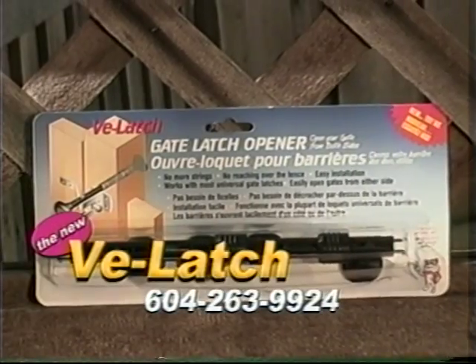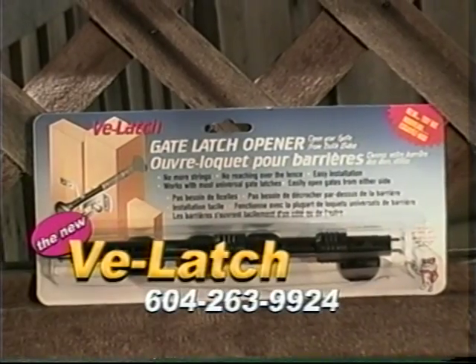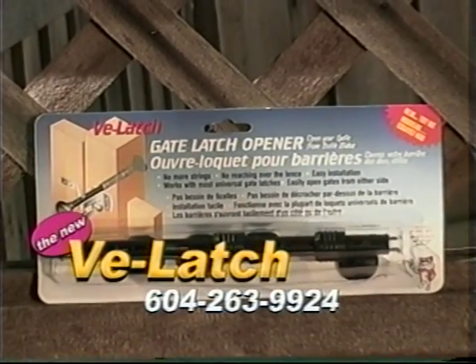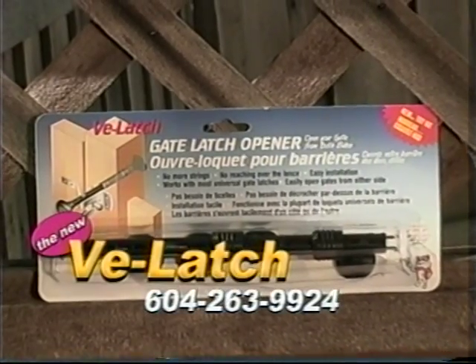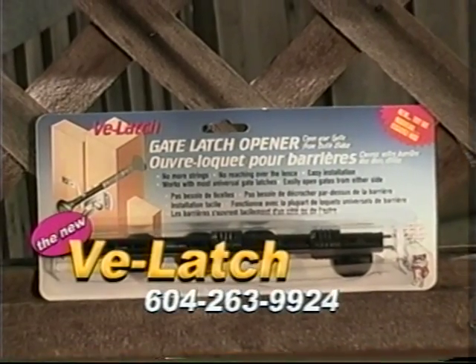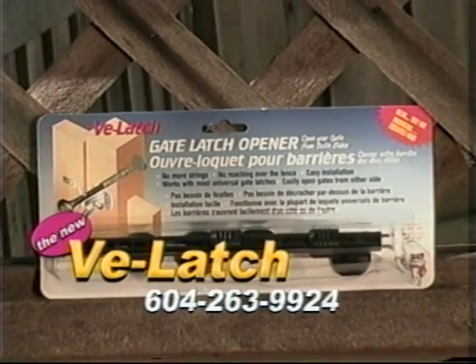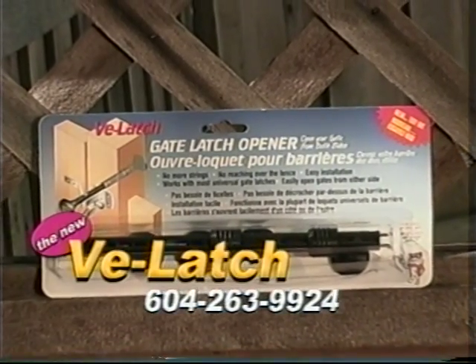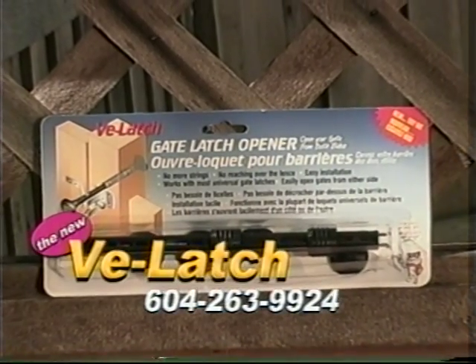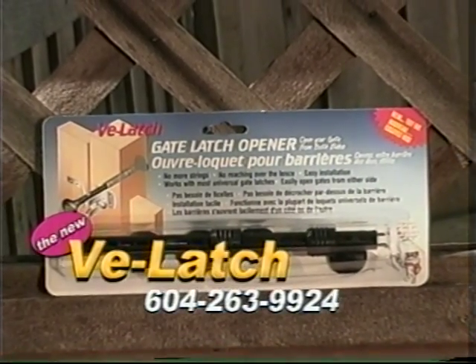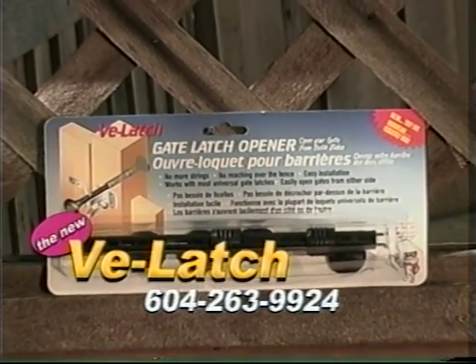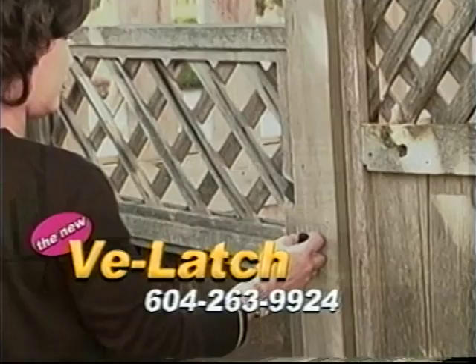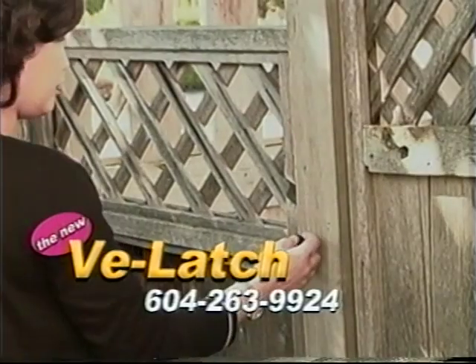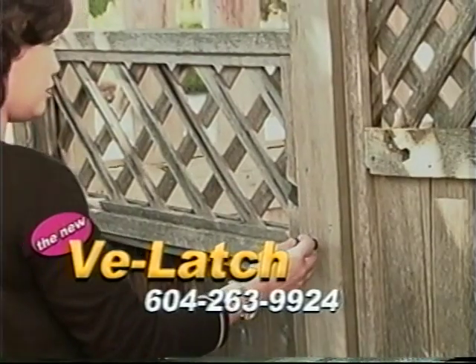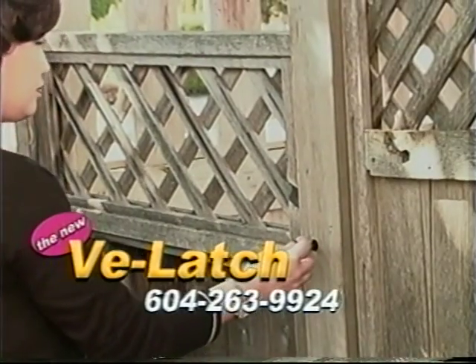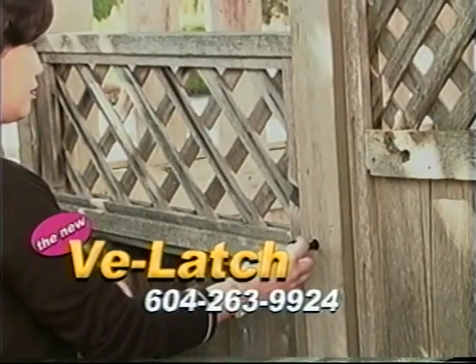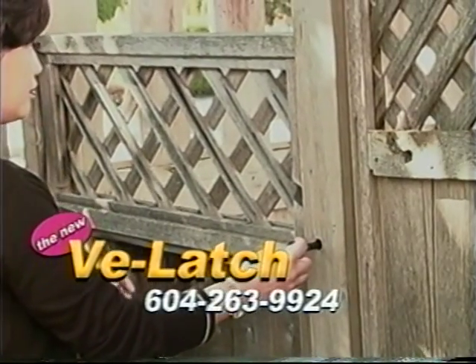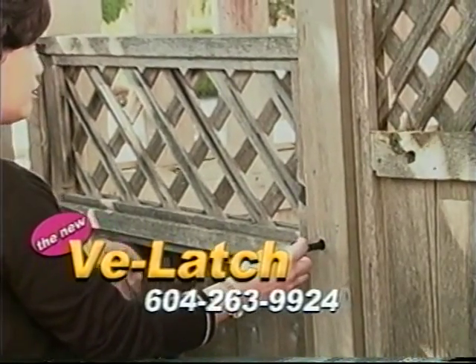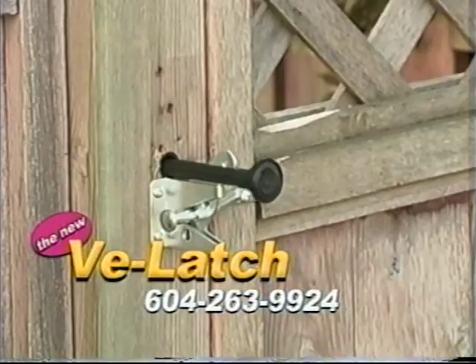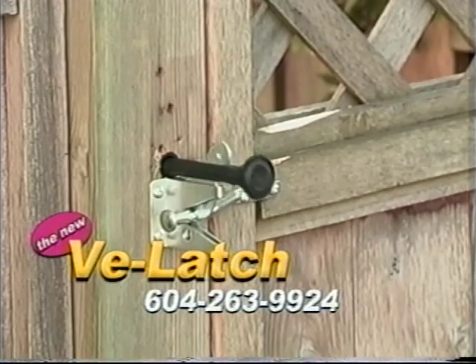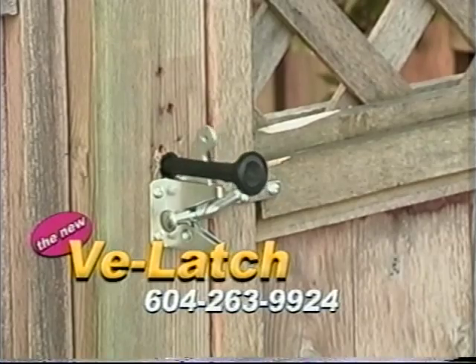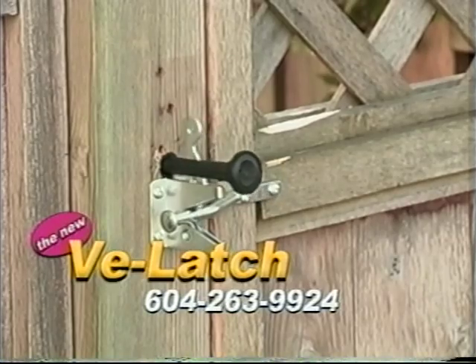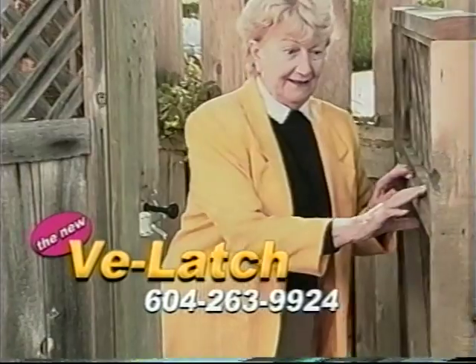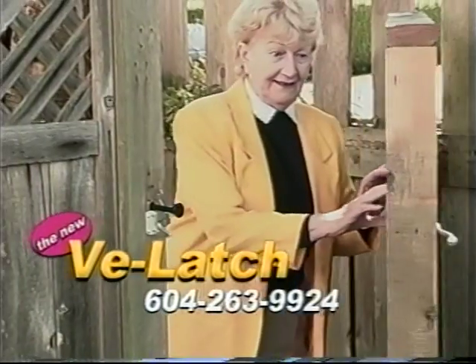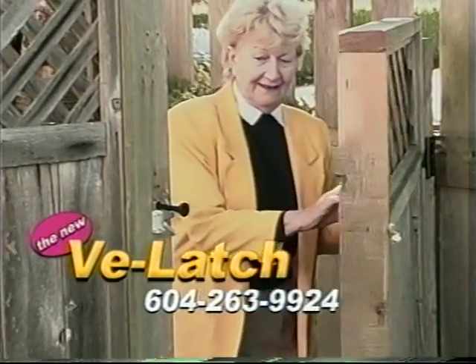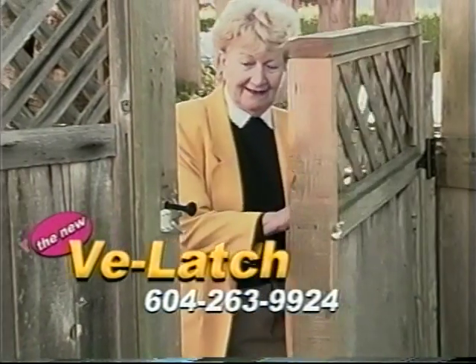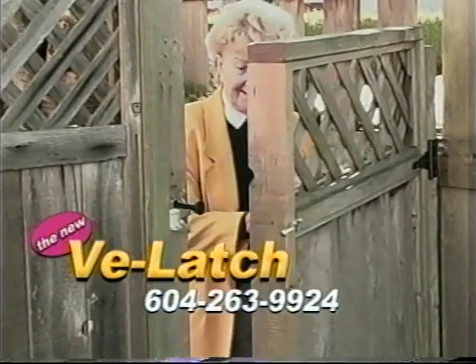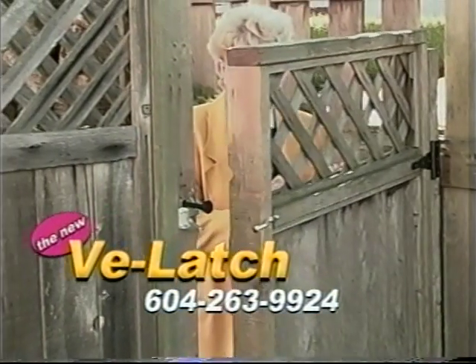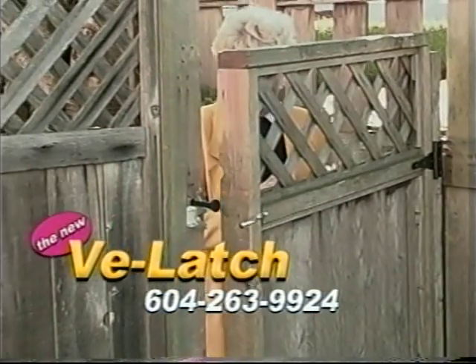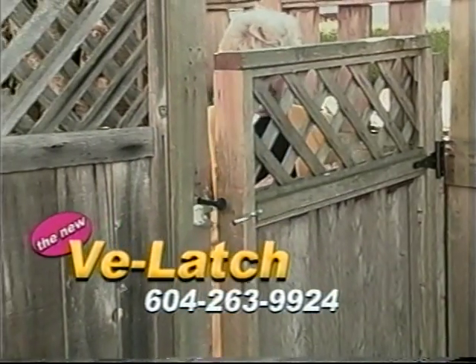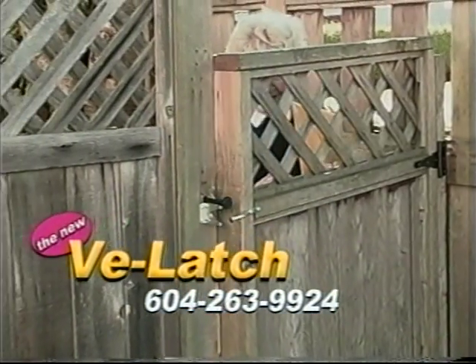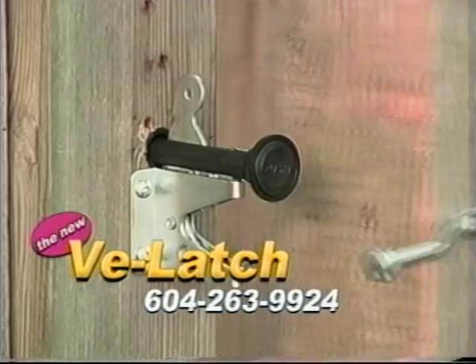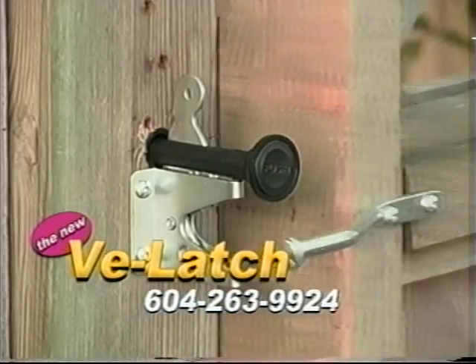Ask for V-Latch at your local hardware store. Every gate needs a V-Latch. Put a V-Latch on your gate. Ask for V-Latch today.